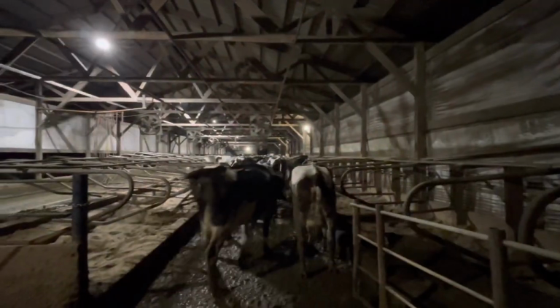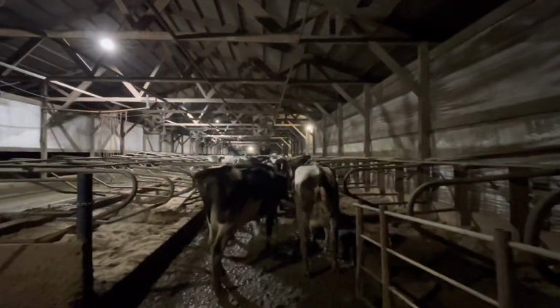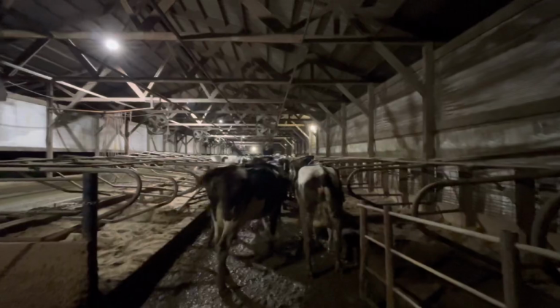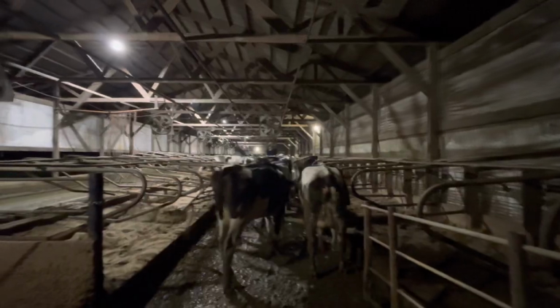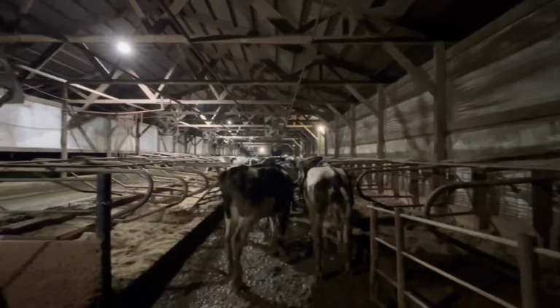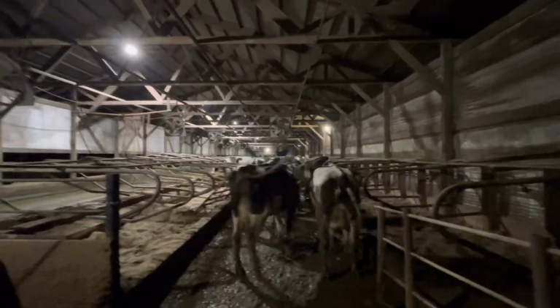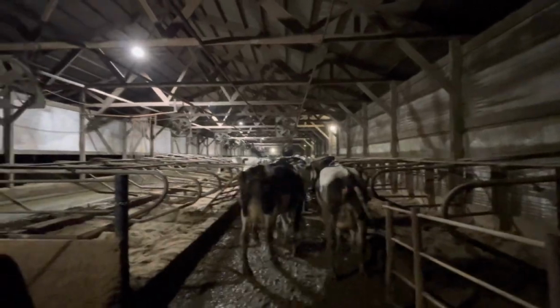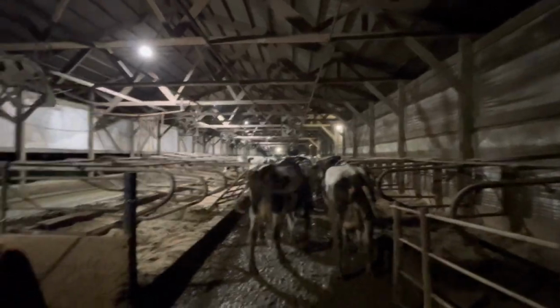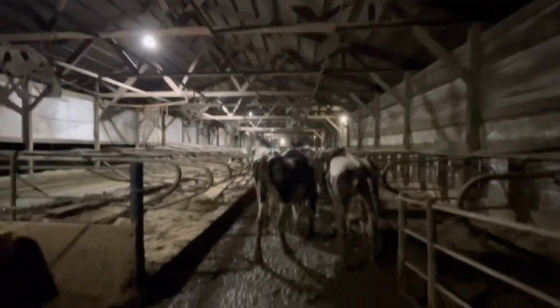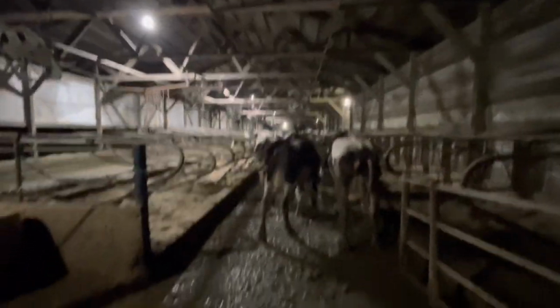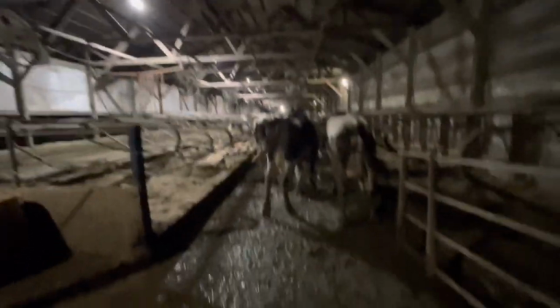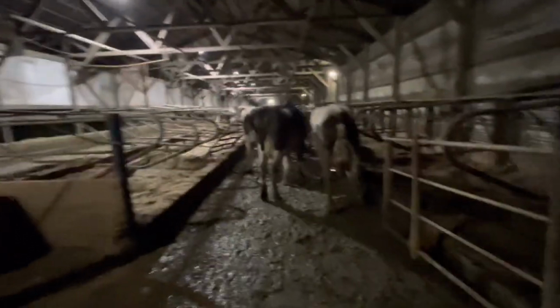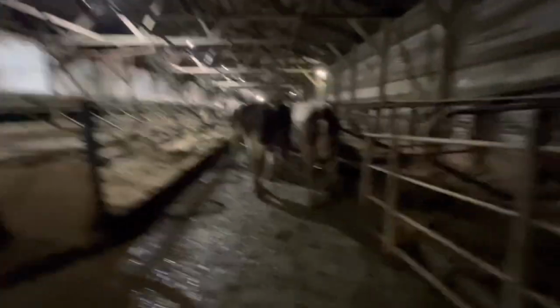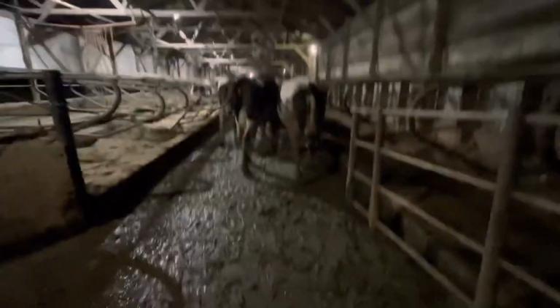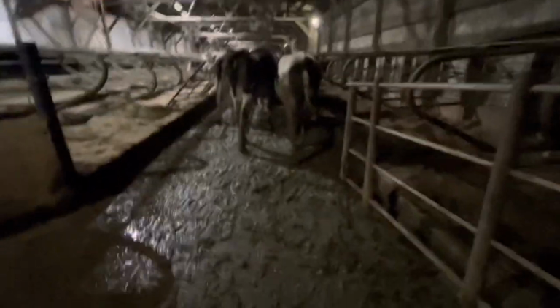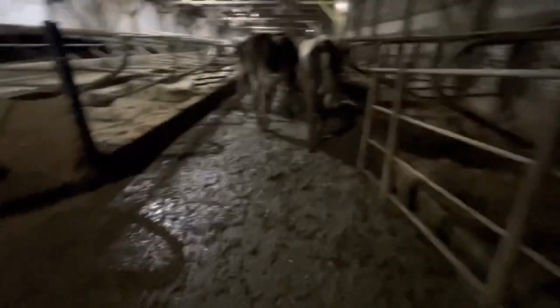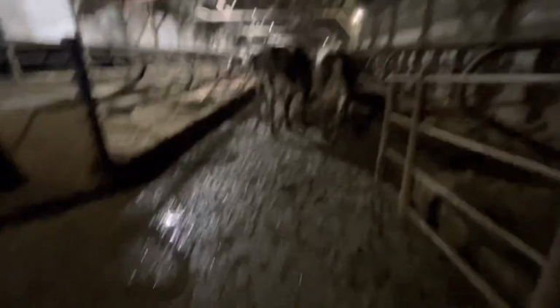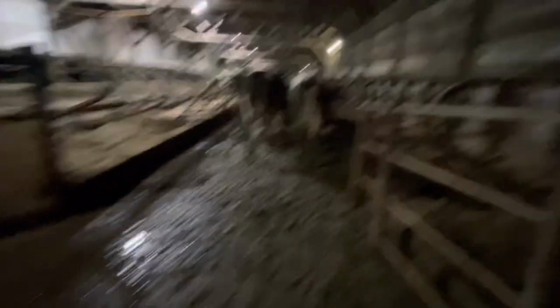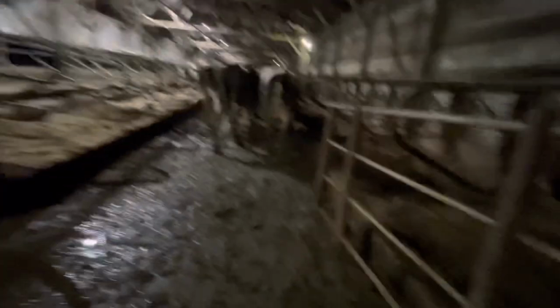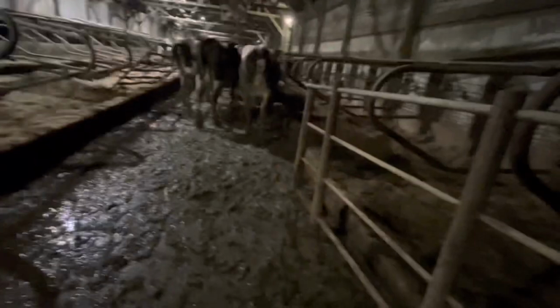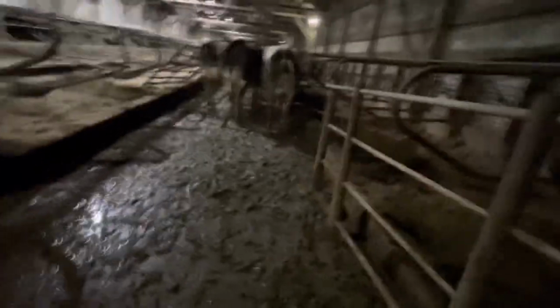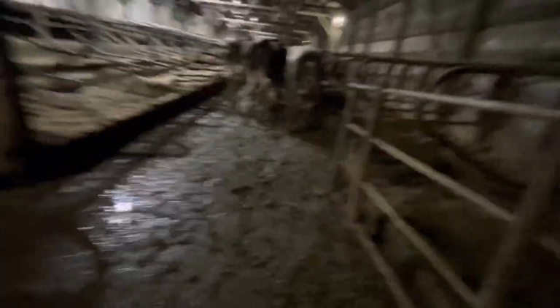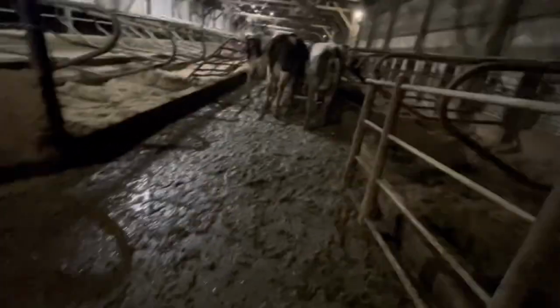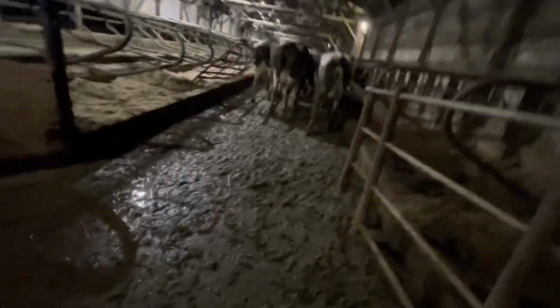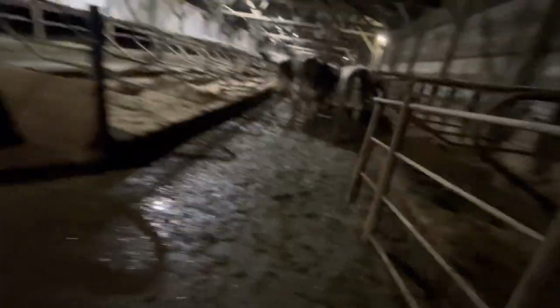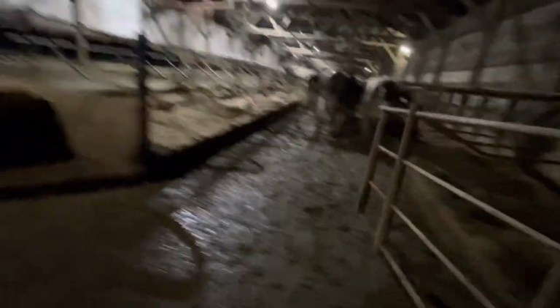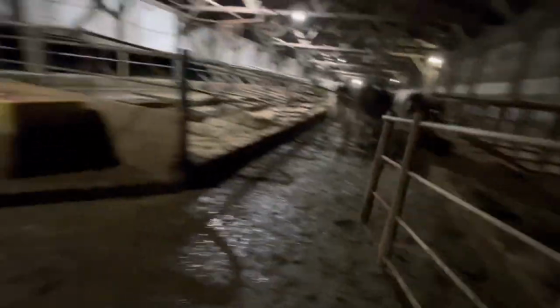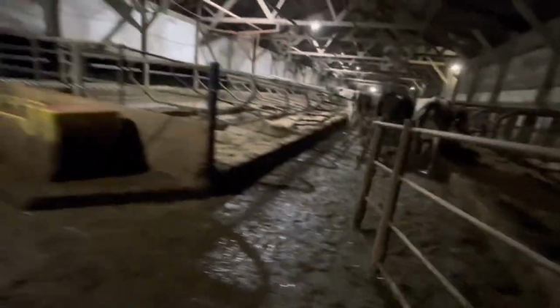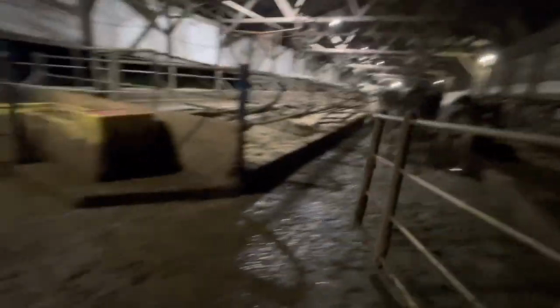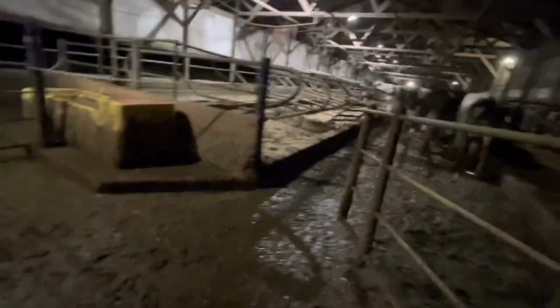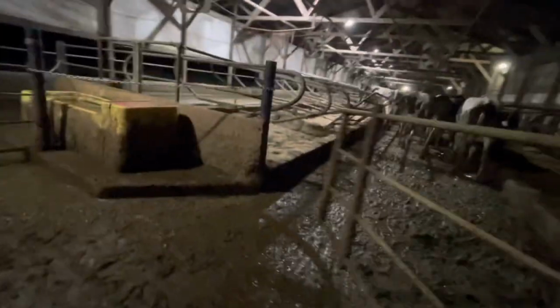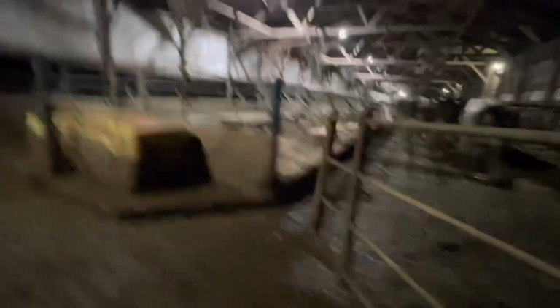Alright, fresh group's all locked up. Now we'll shut this gate and we'll continue scraping.